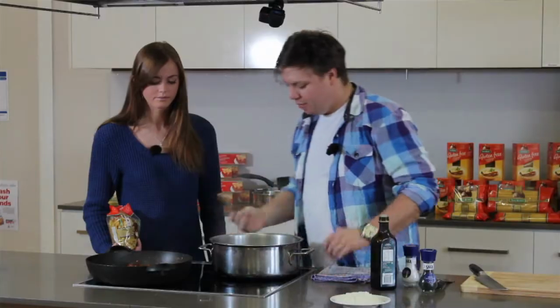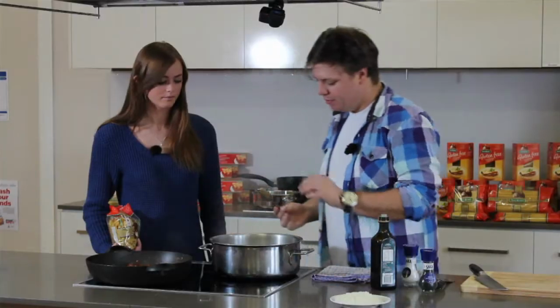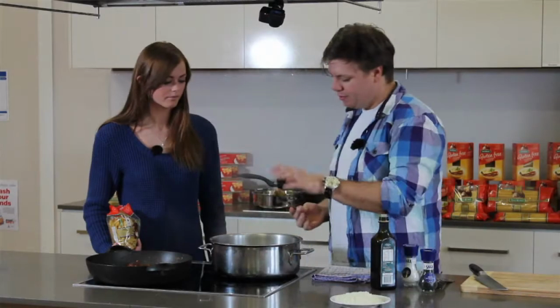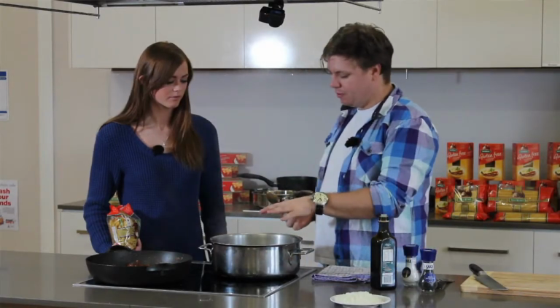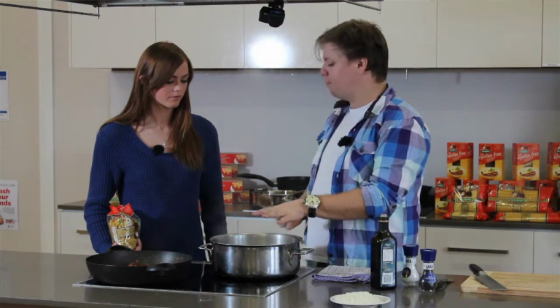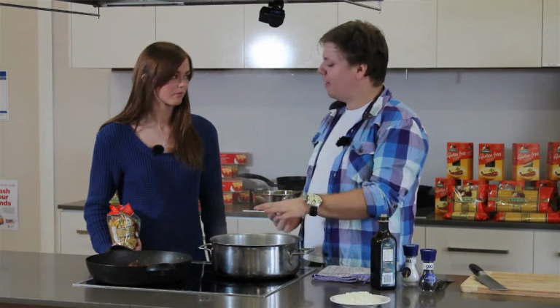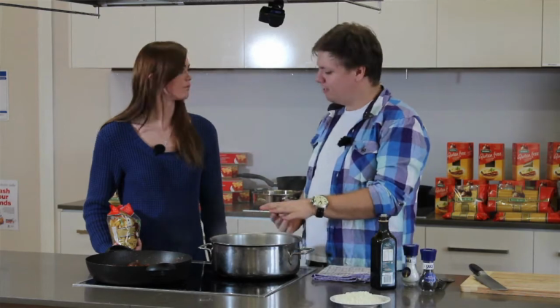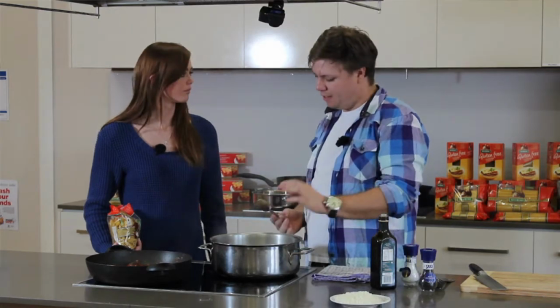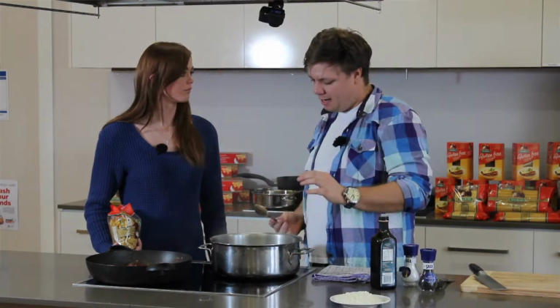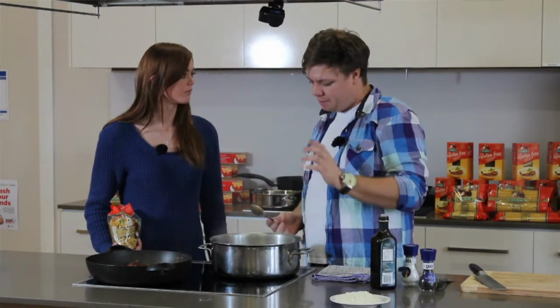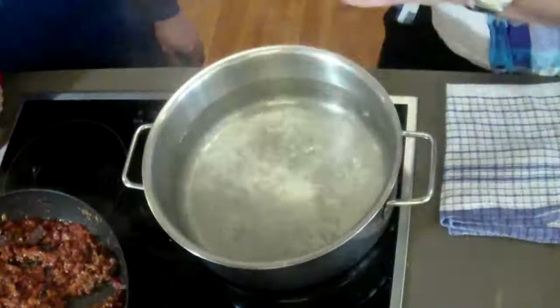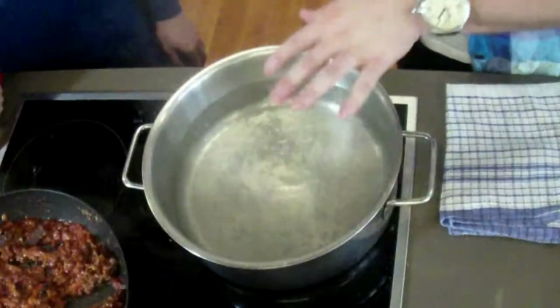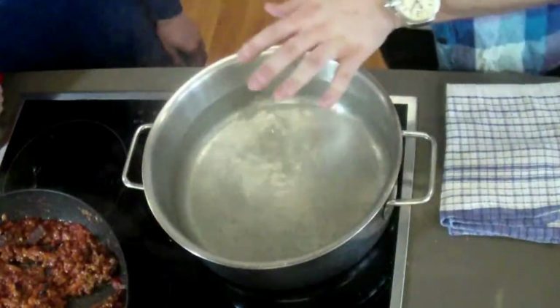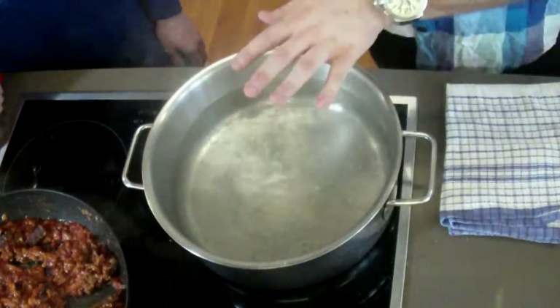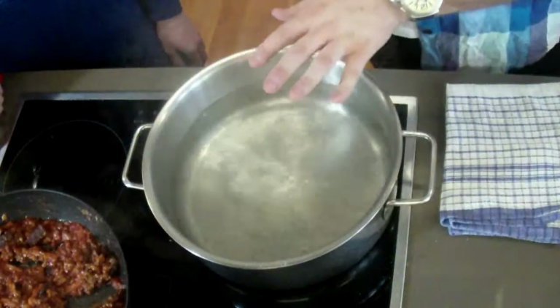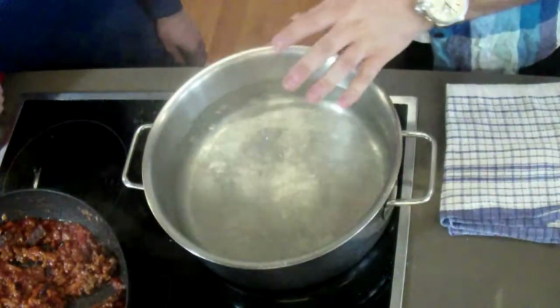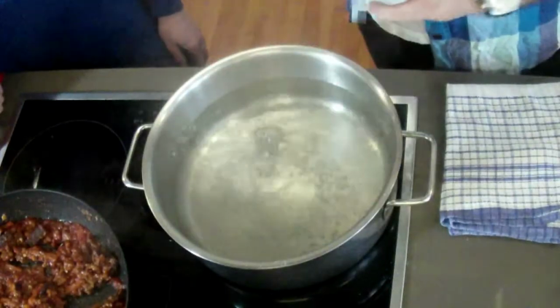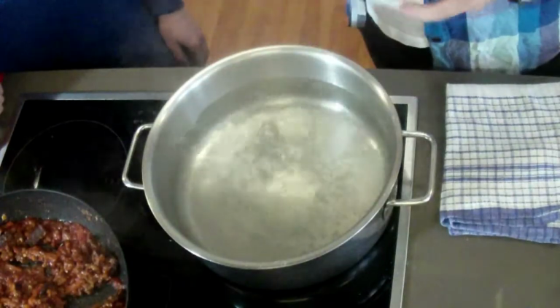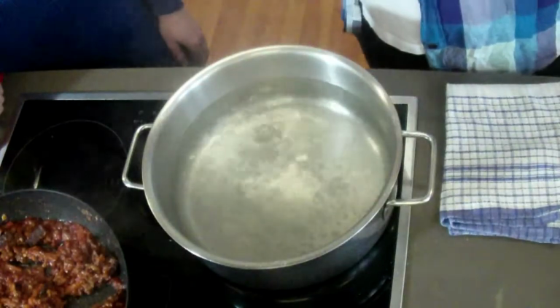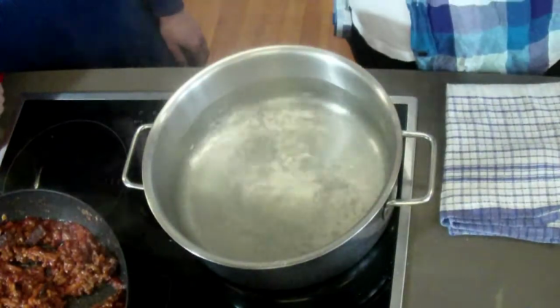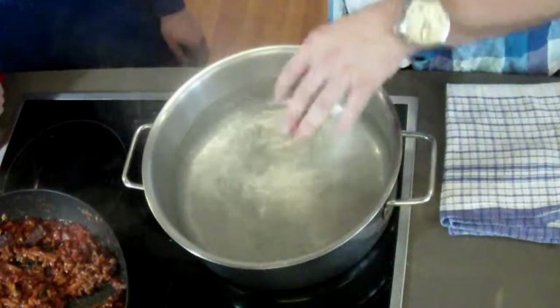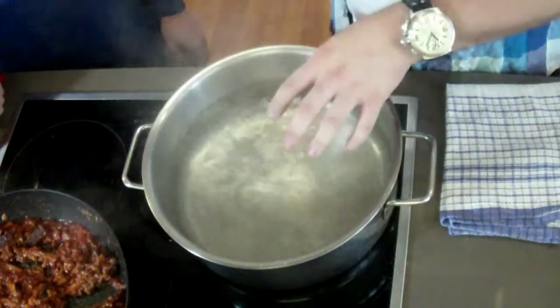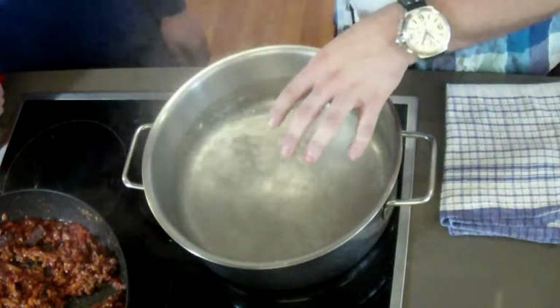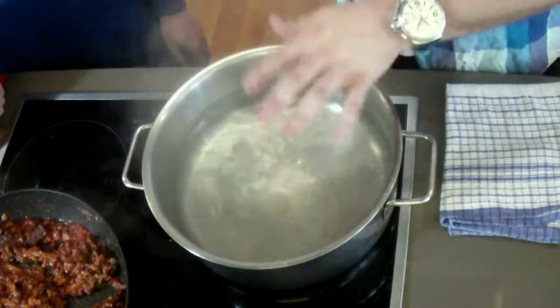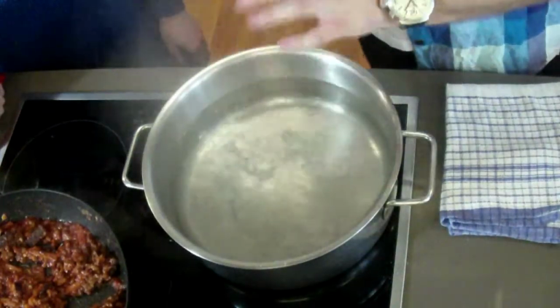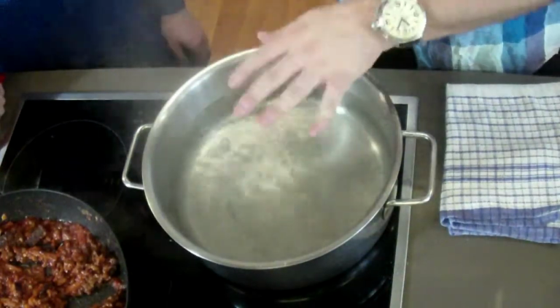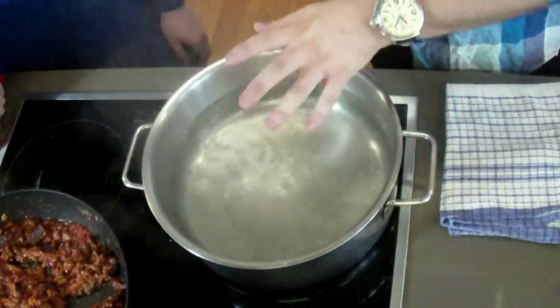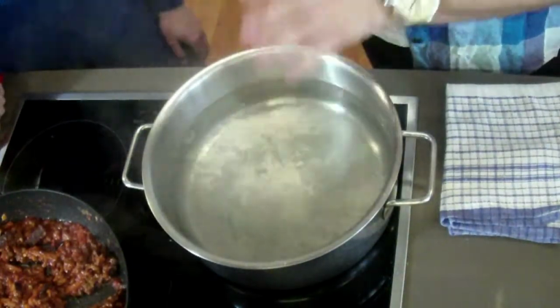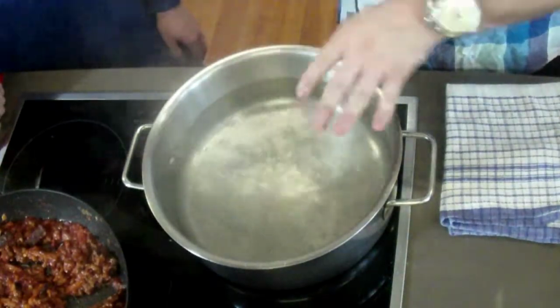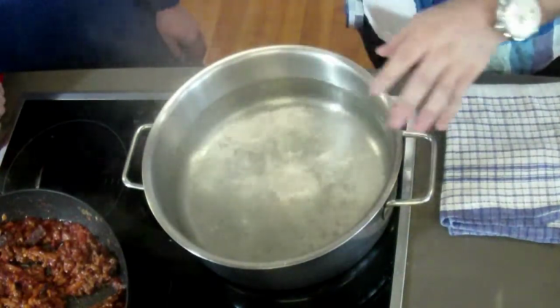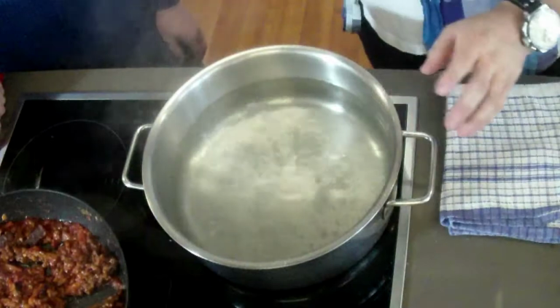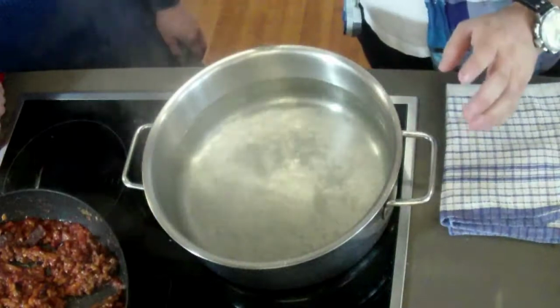We're going to bring this up to the boil and then just let it simmer for maybe half an hour on a really low heat, just bubbling away — it'll make that lamb really tender. Now what we need to do is cook the pasta. We've got some really heavily salted boiling water here and all you need to do is chuck the pasta in.